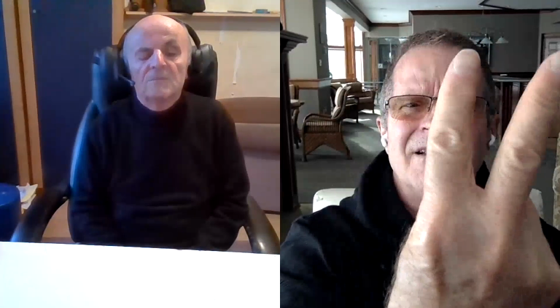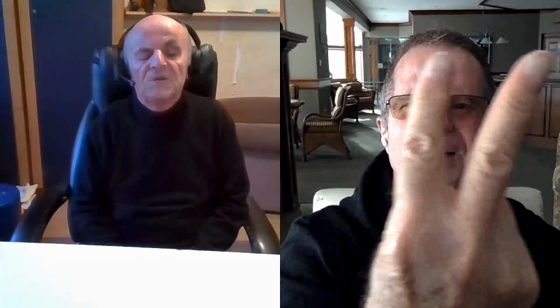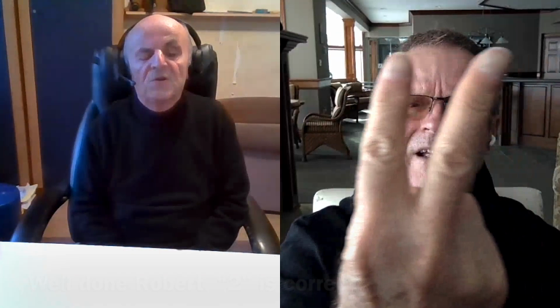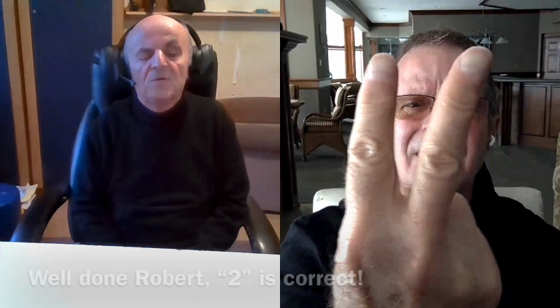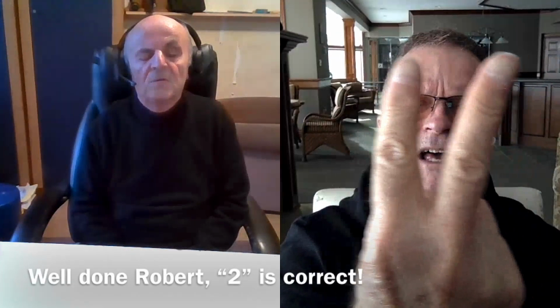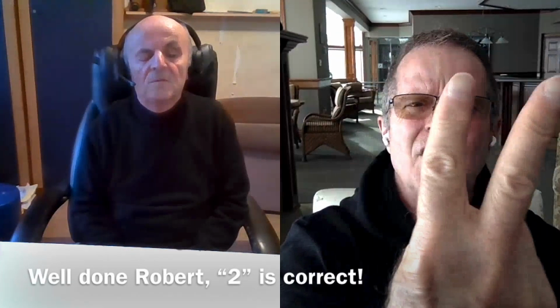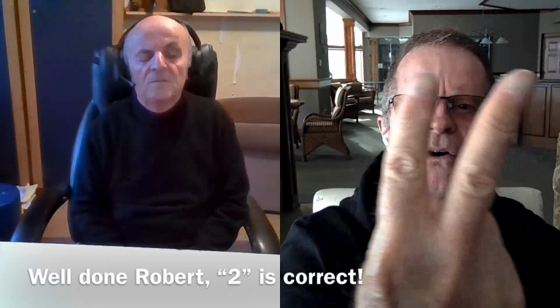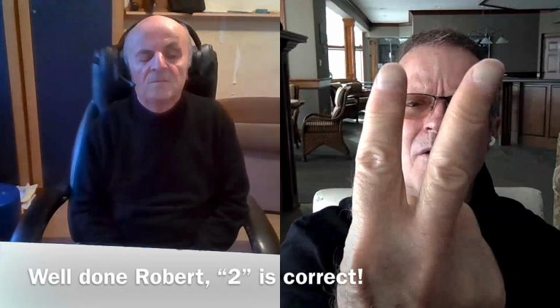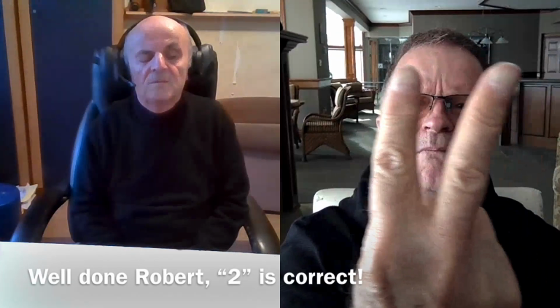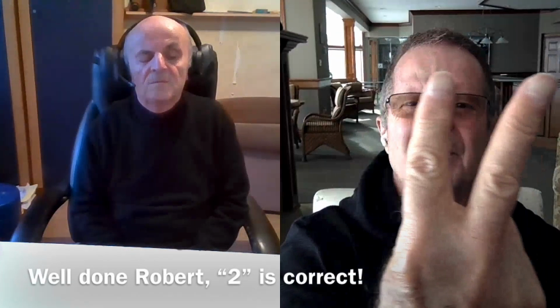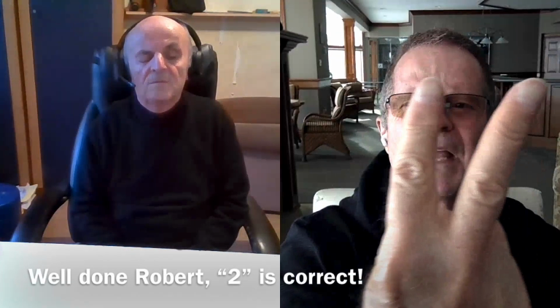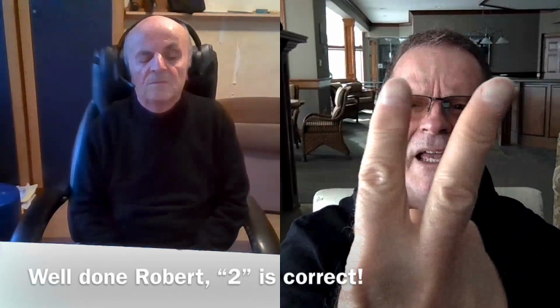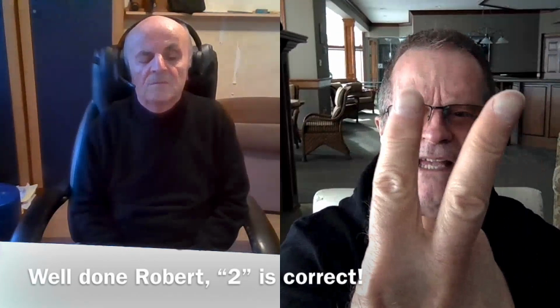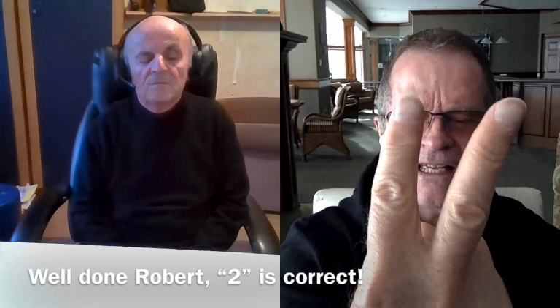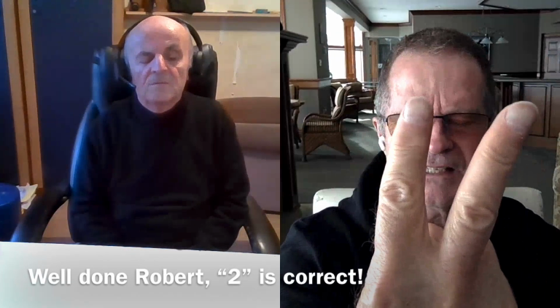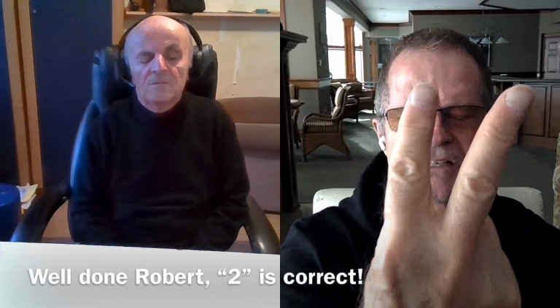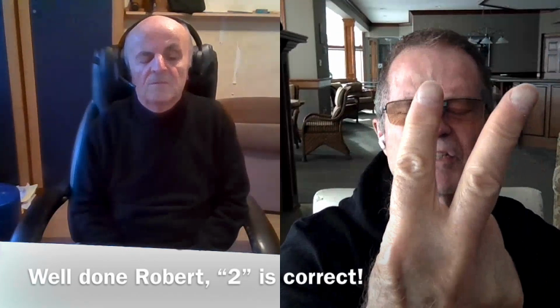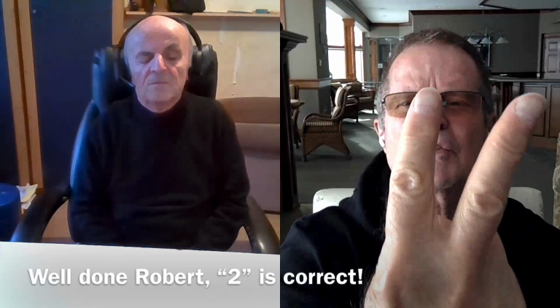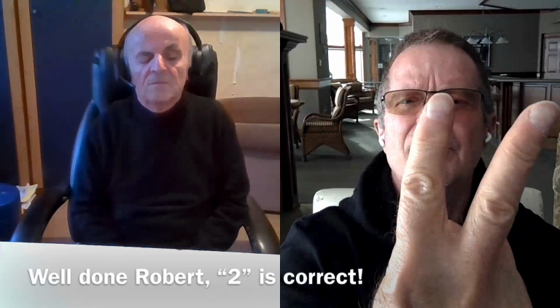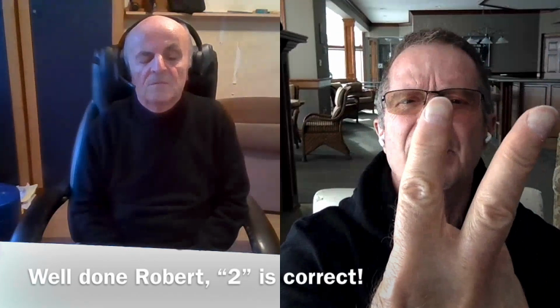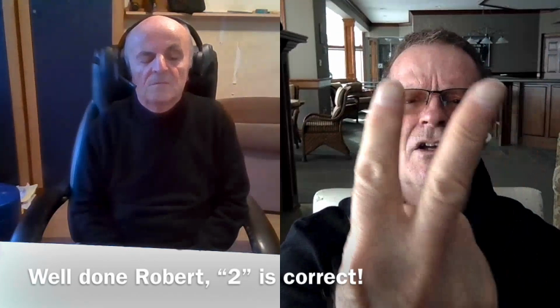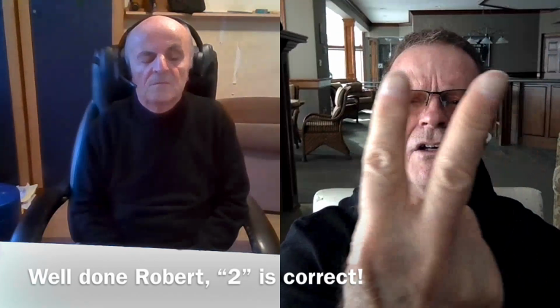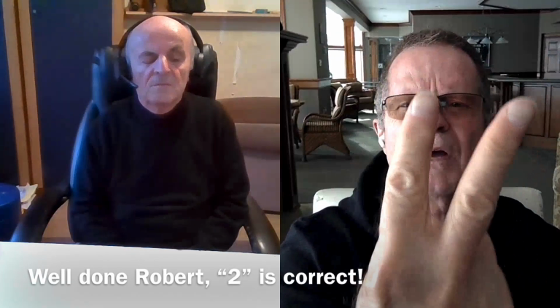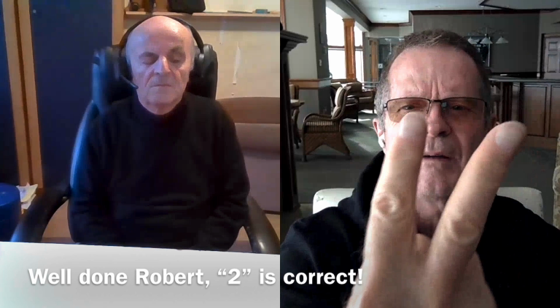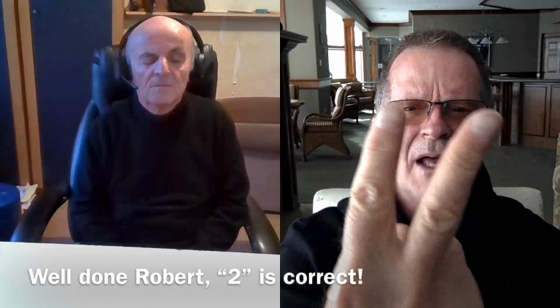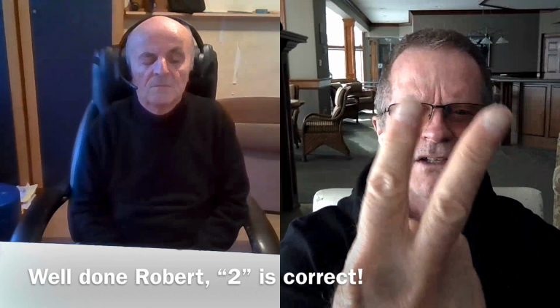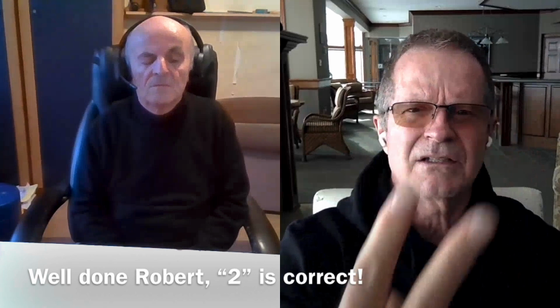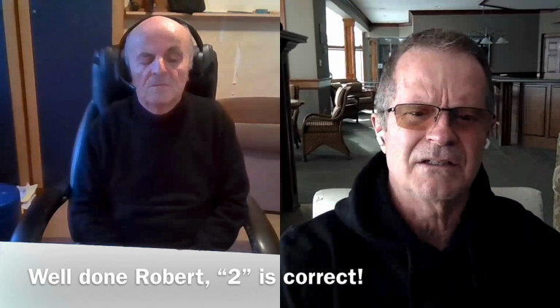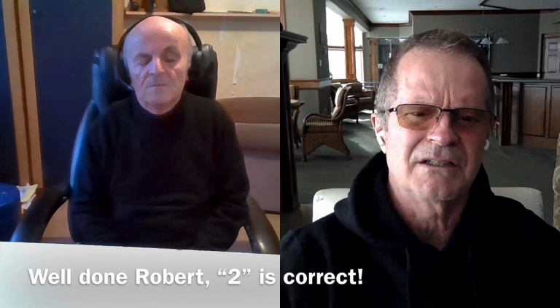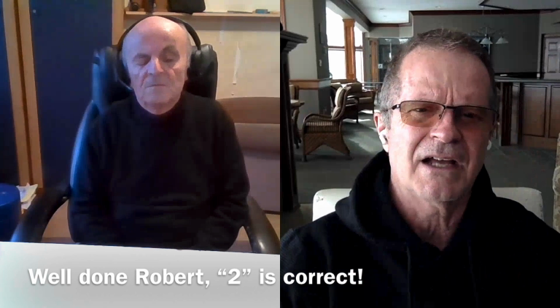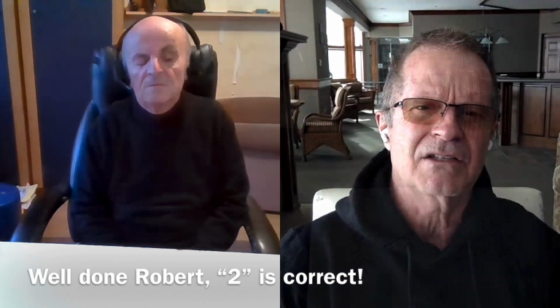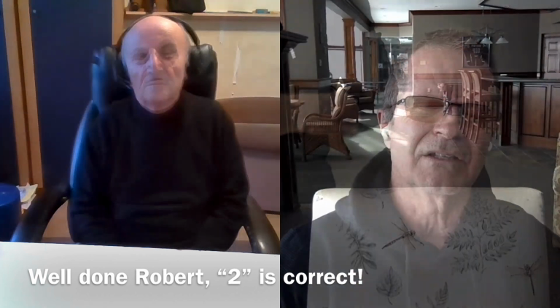Two. Let go. Yes, it is two. Very good, Rob. Excellent.